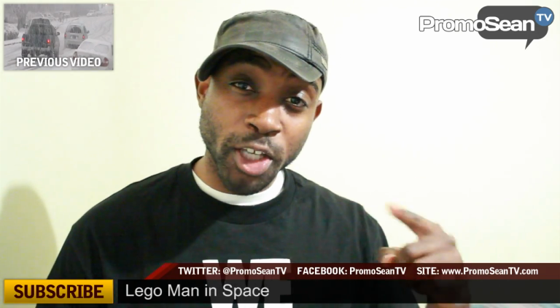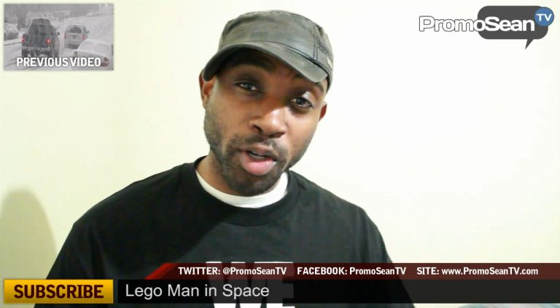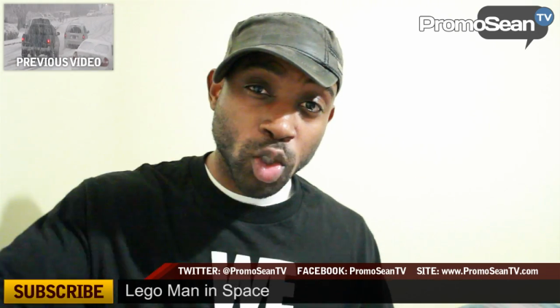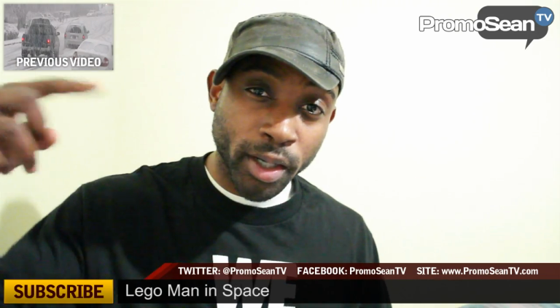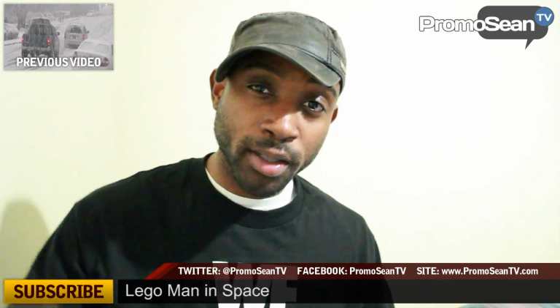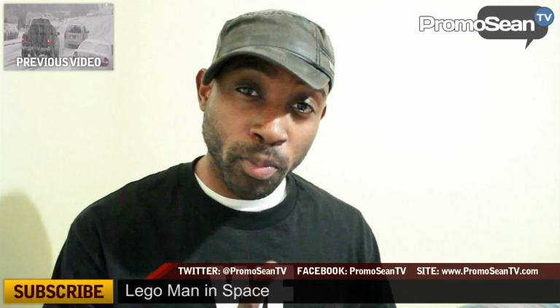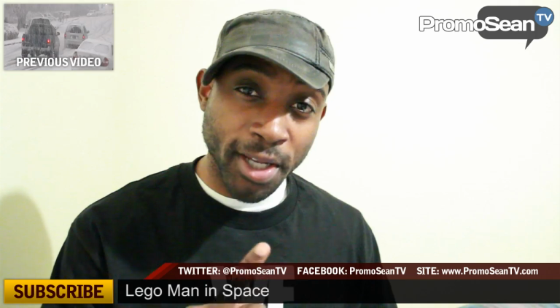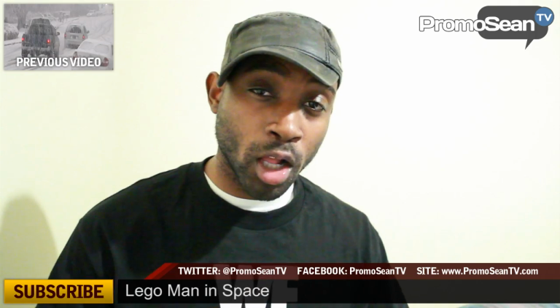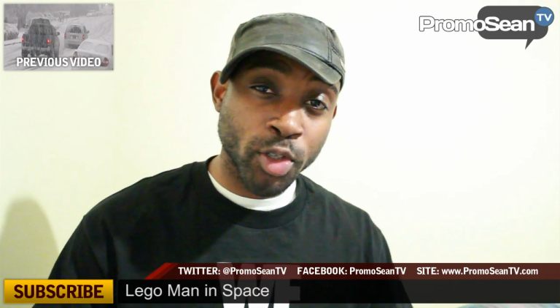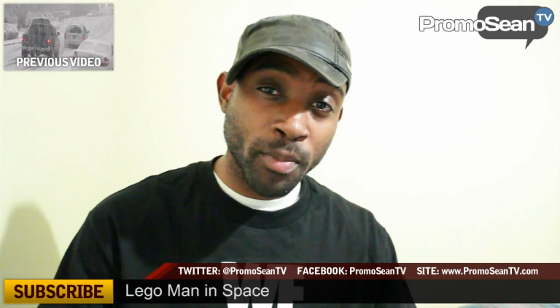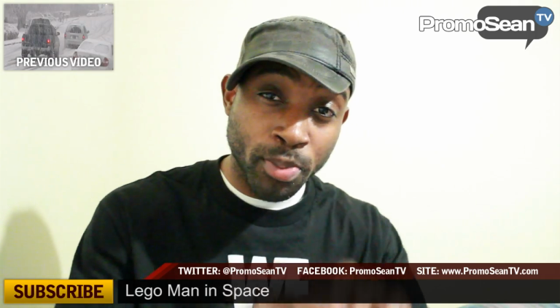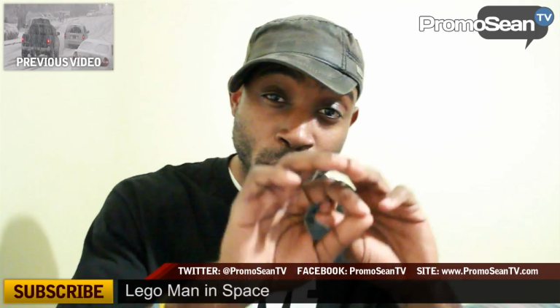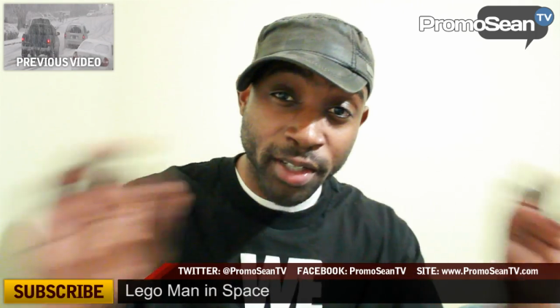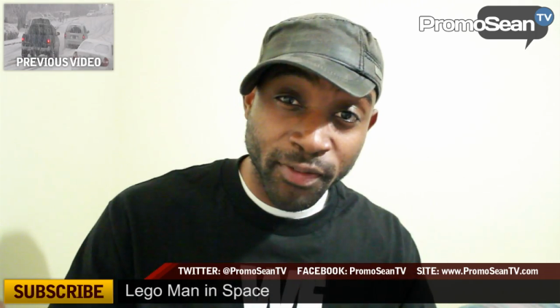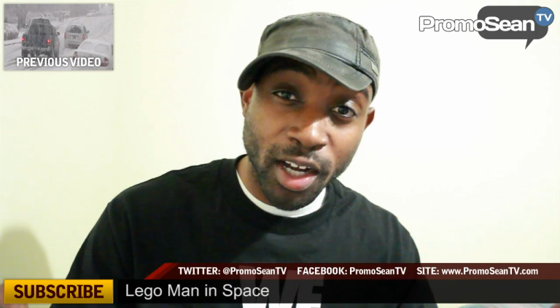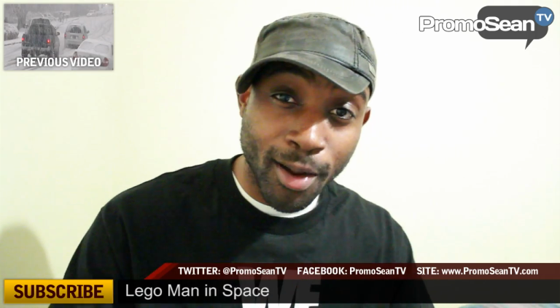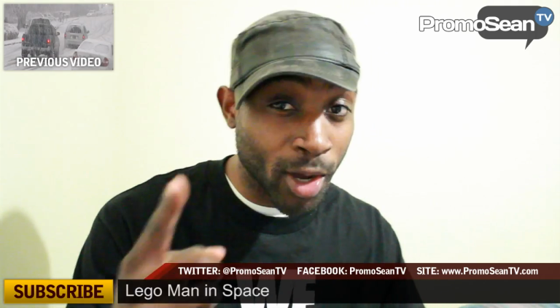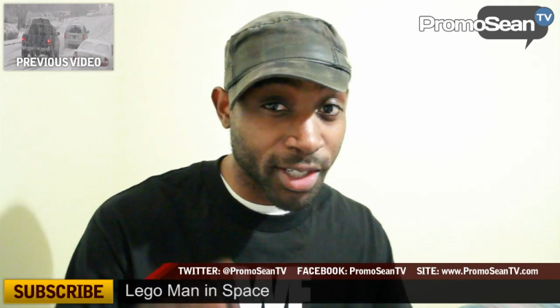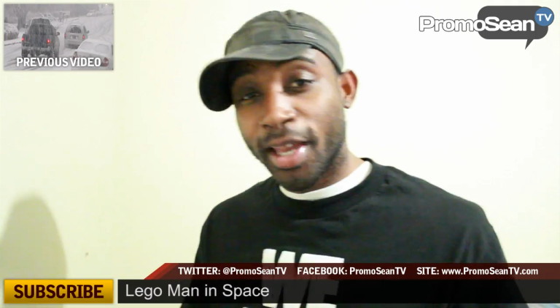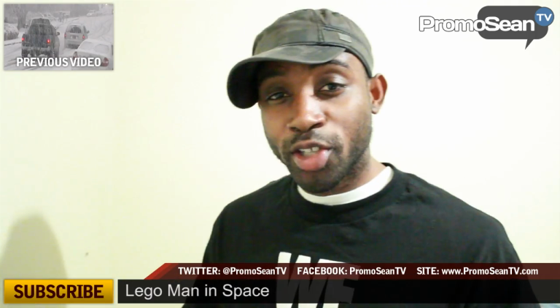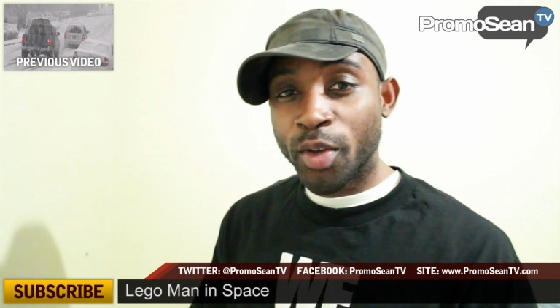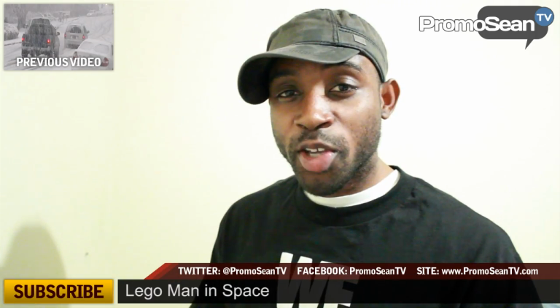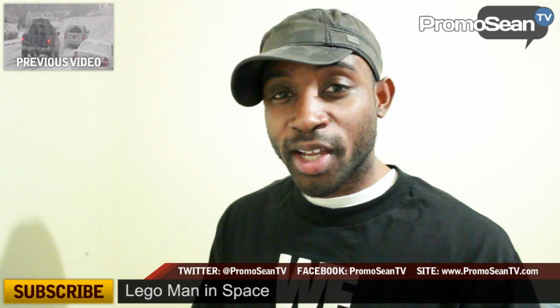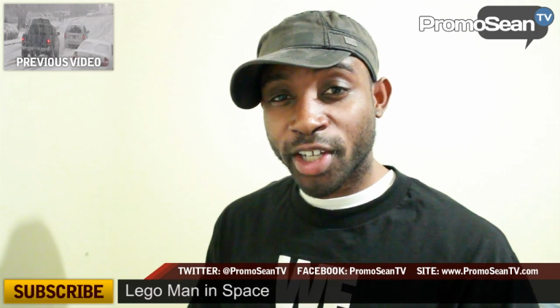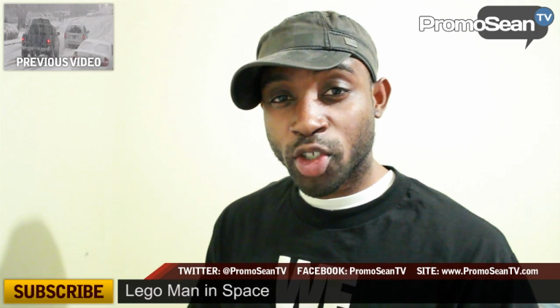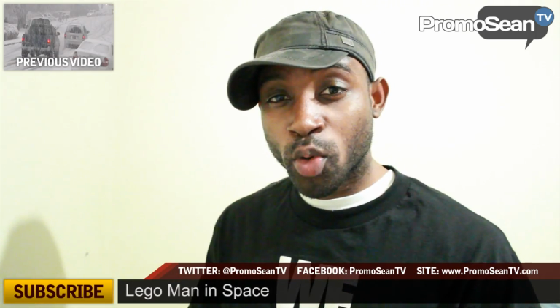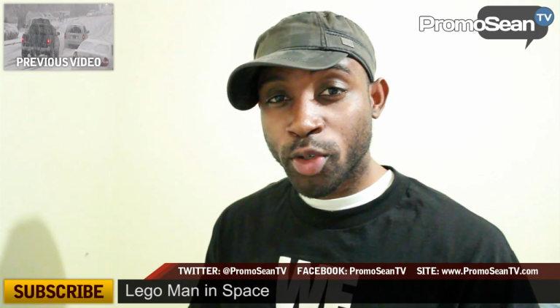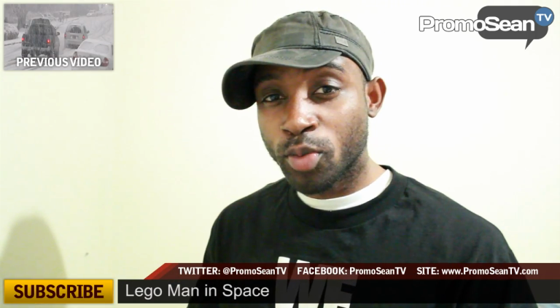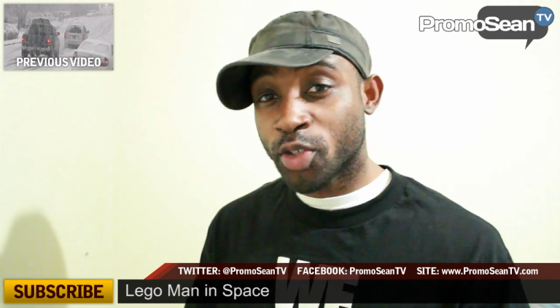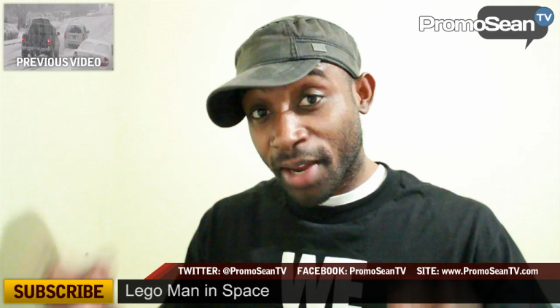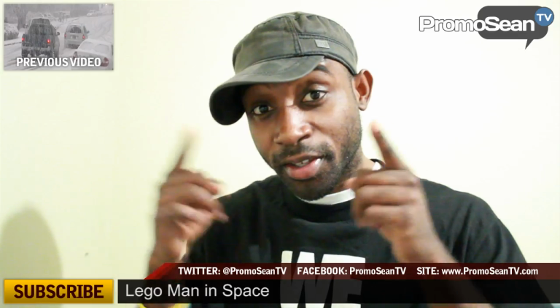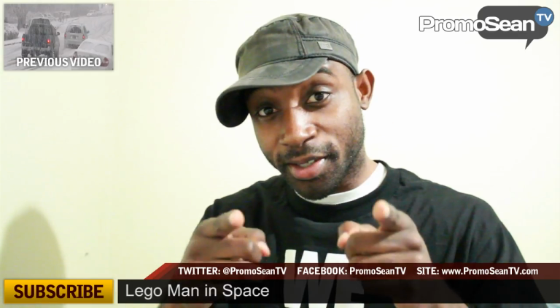Facebook, Twitter, Google+, and always remember the PromotionTV.com website. And as always, make sure you check out some cool YouTubers right after this.